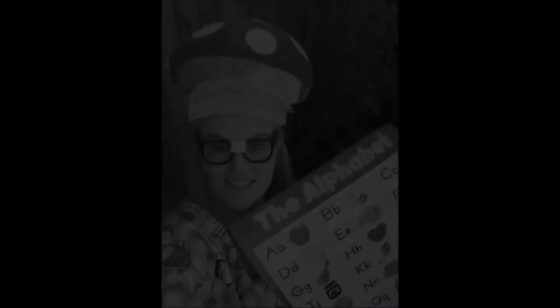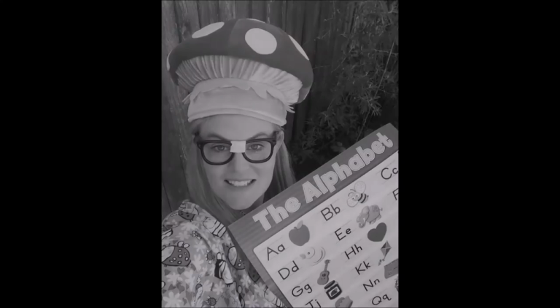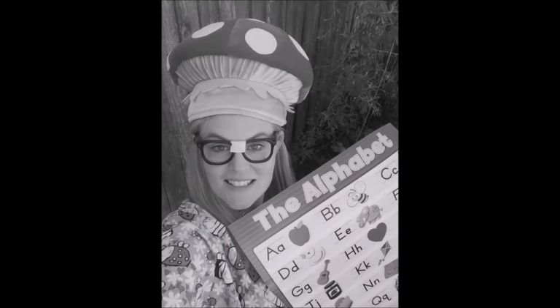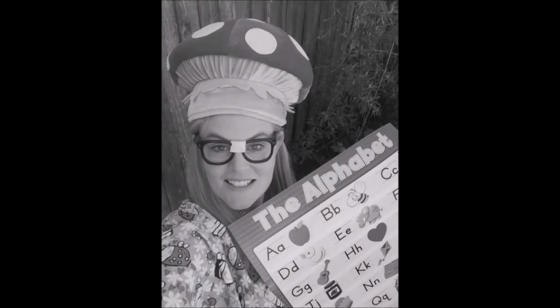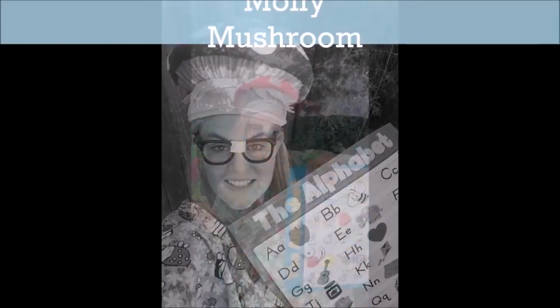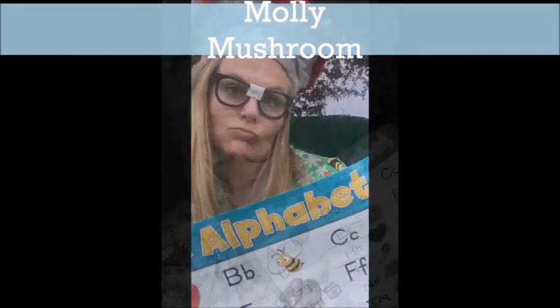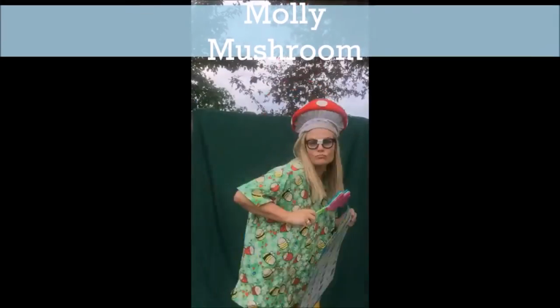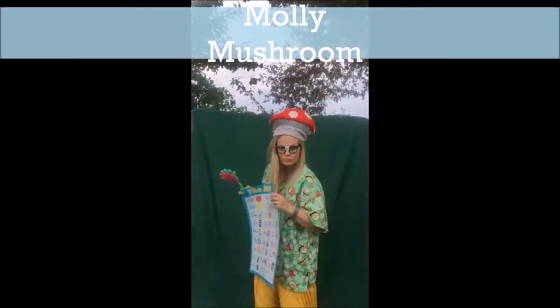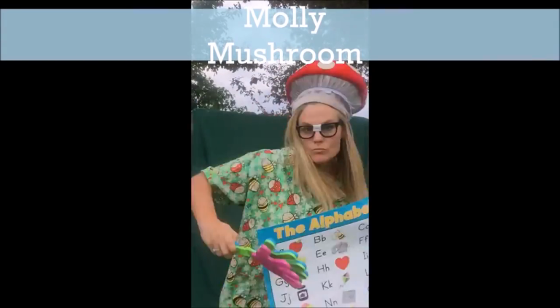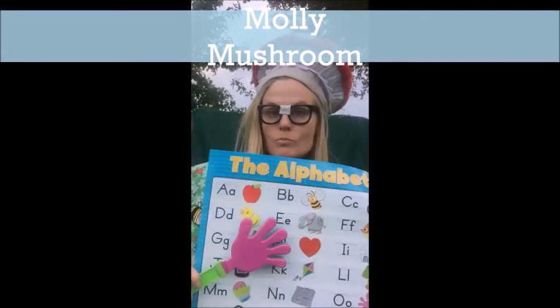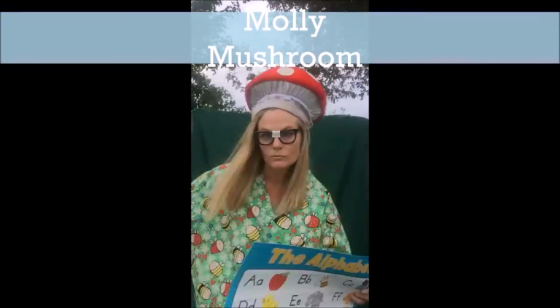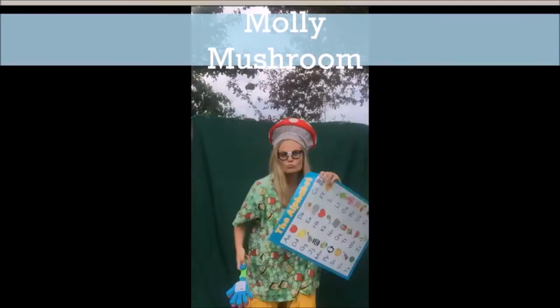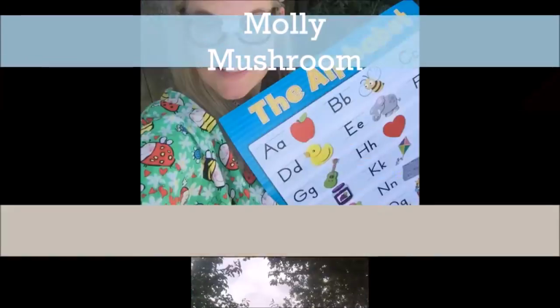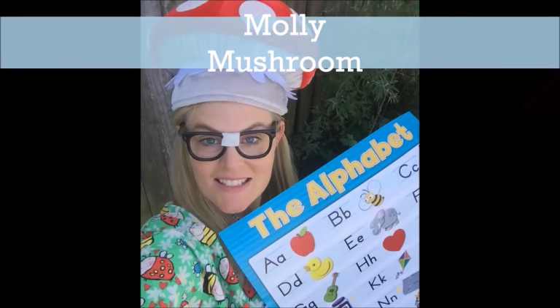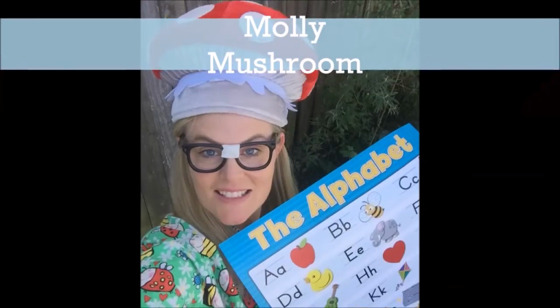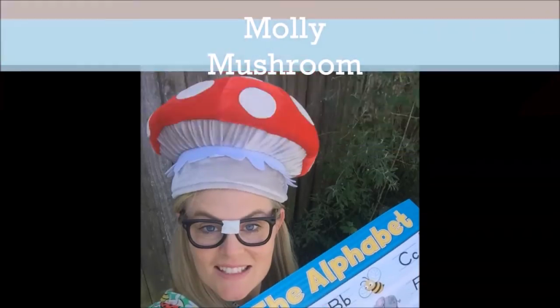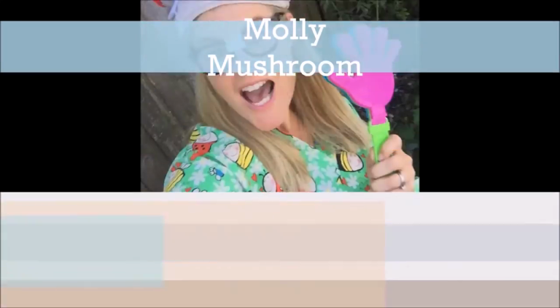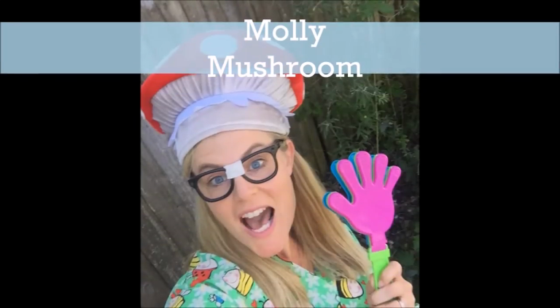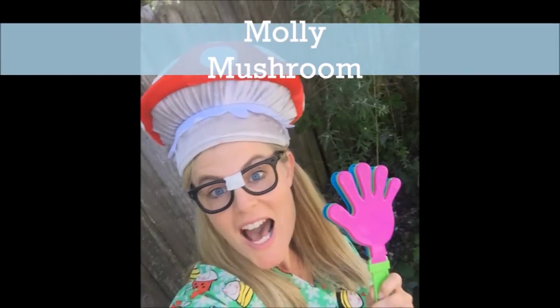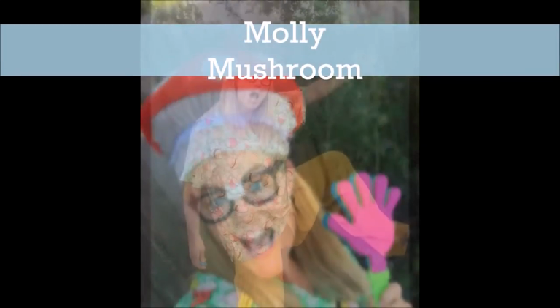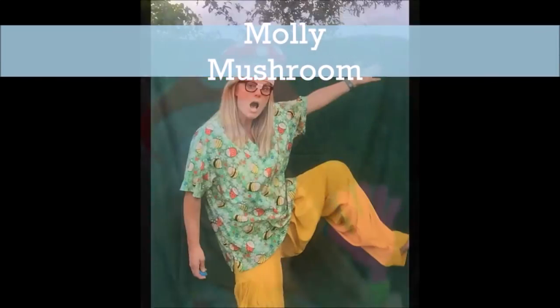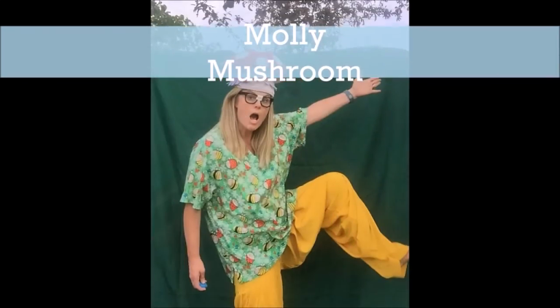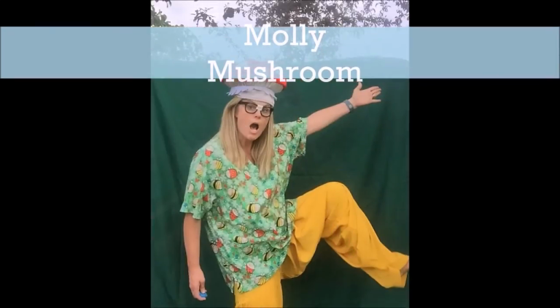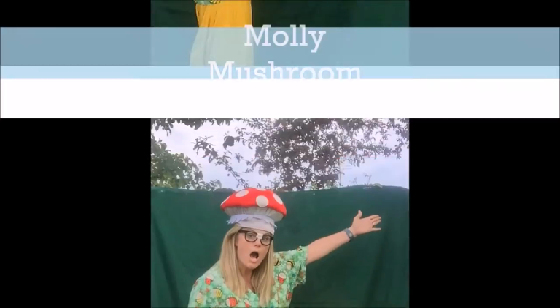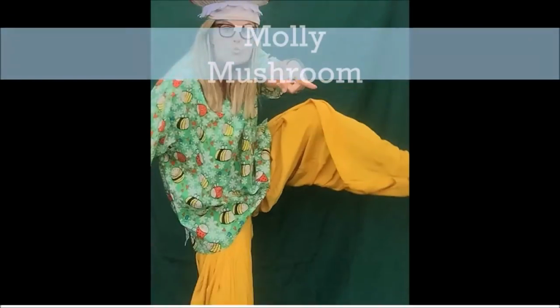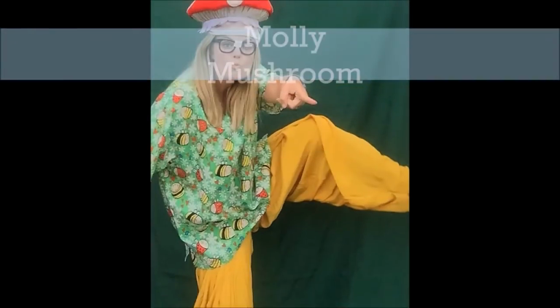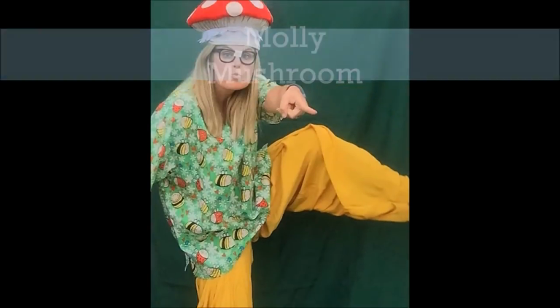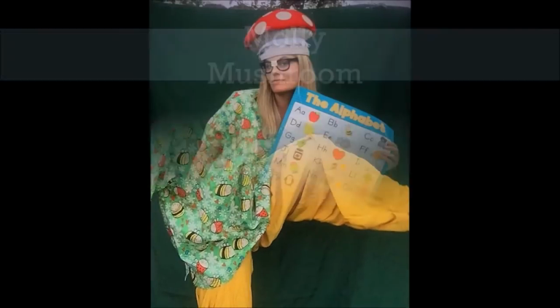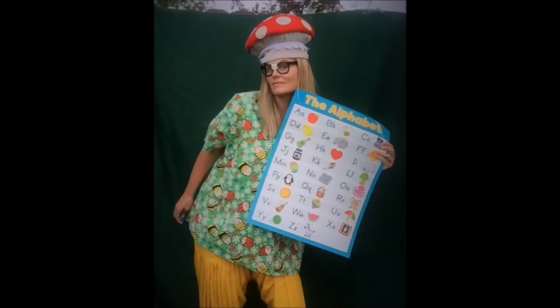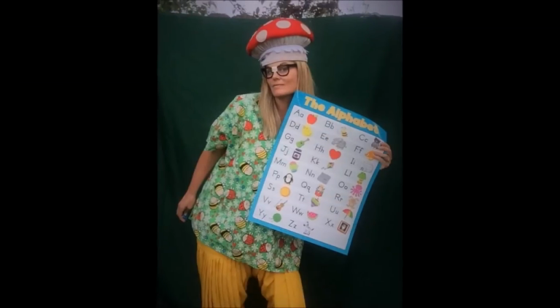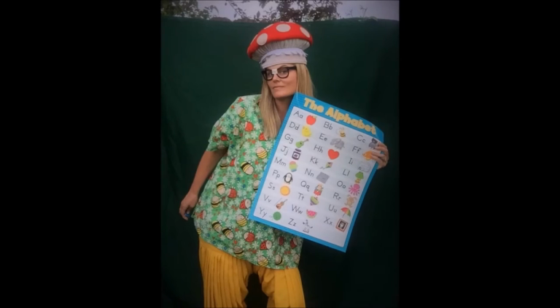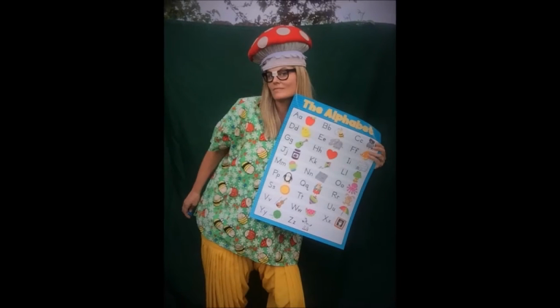Molly Mushroom, we'll help you learn your letters and sounds.